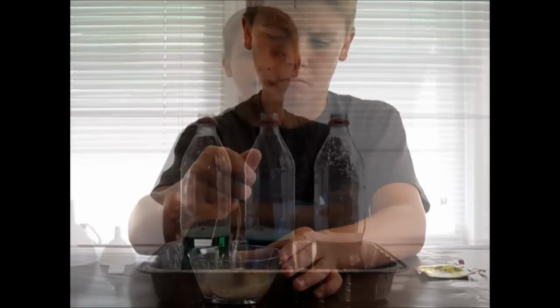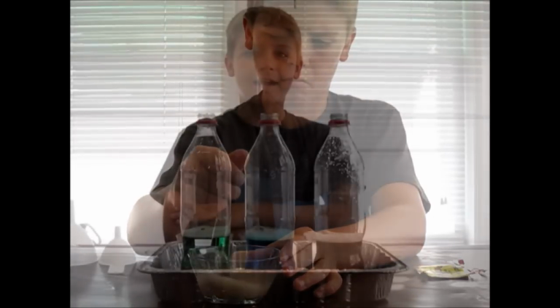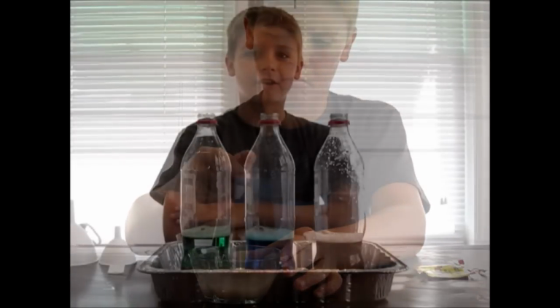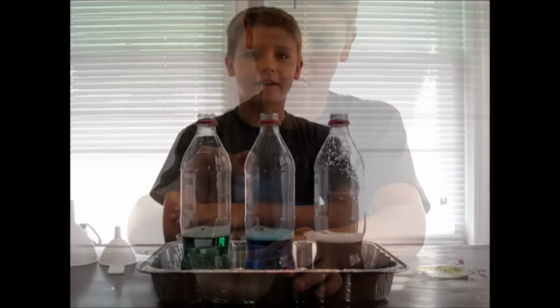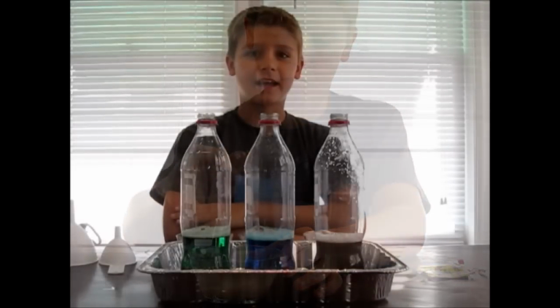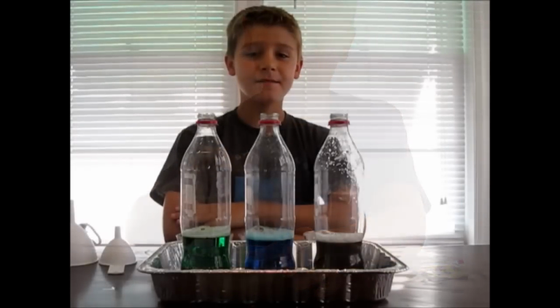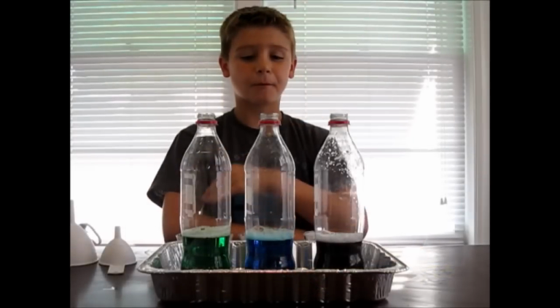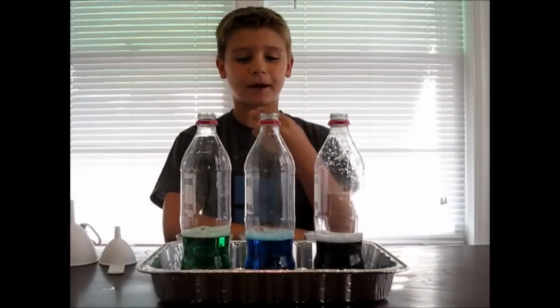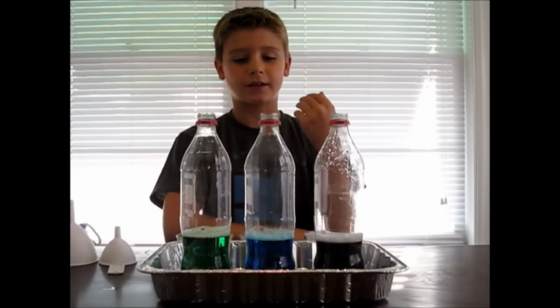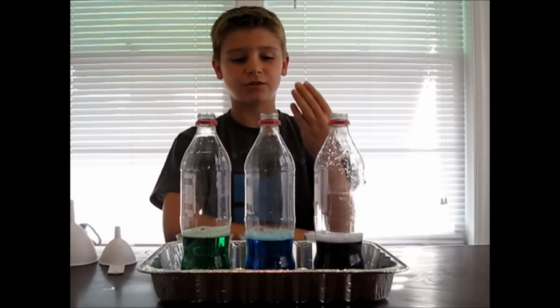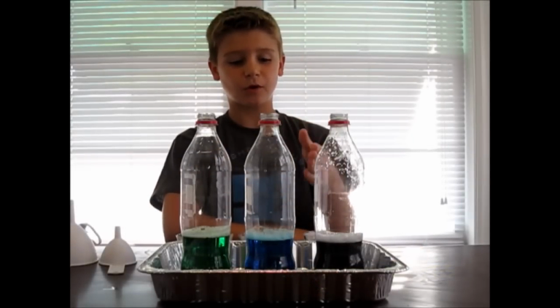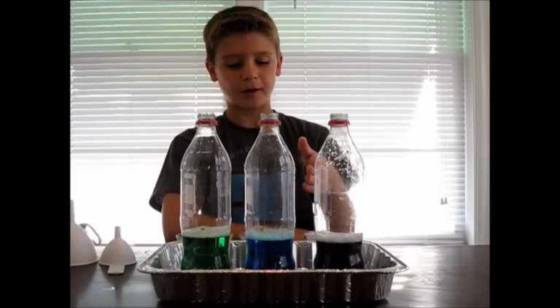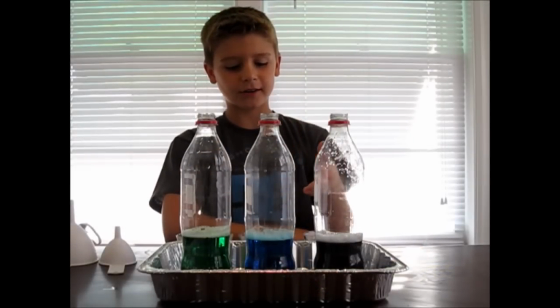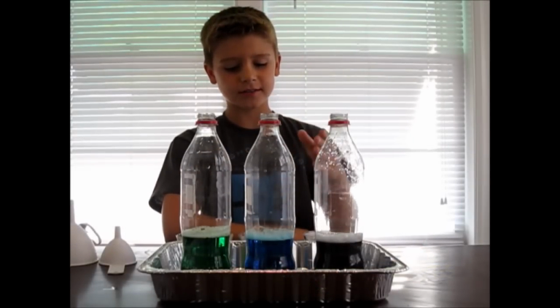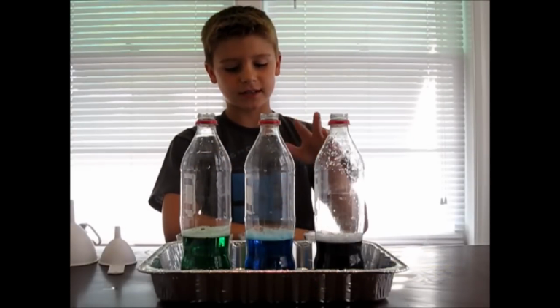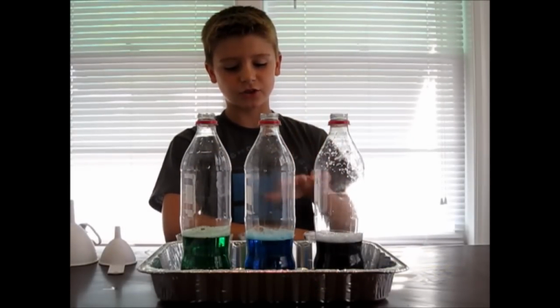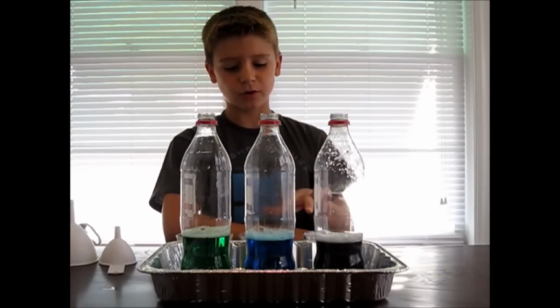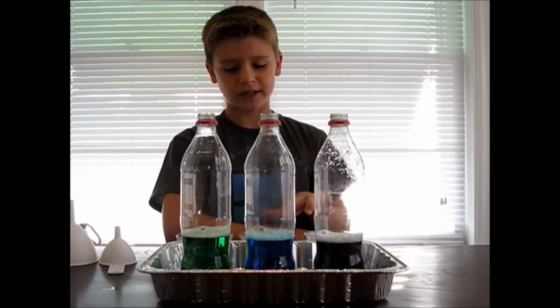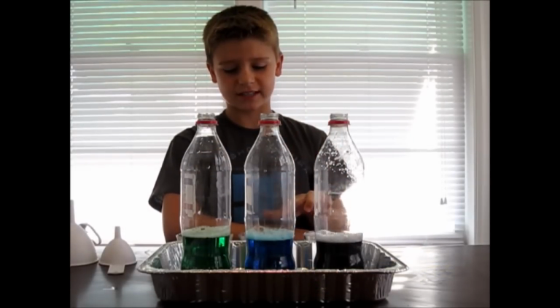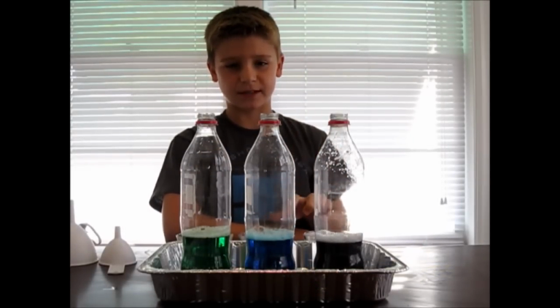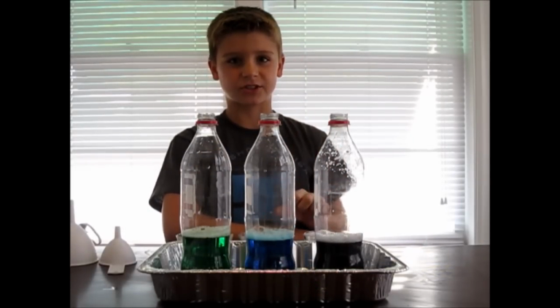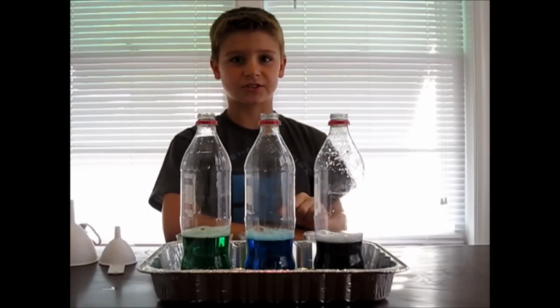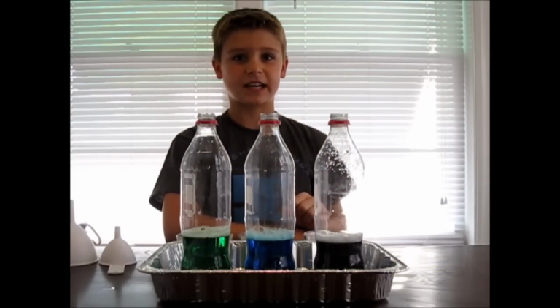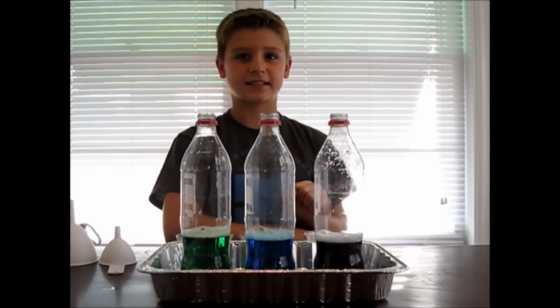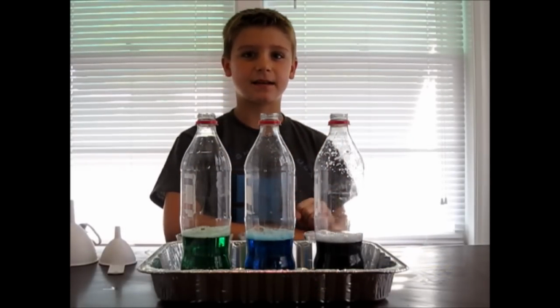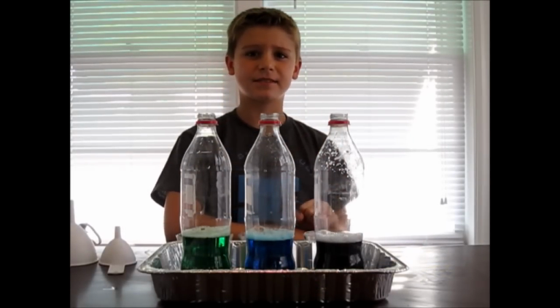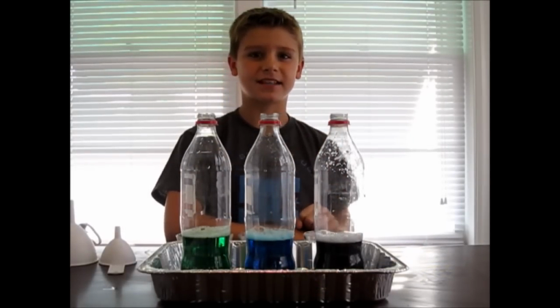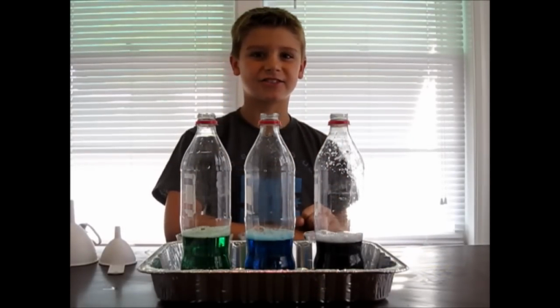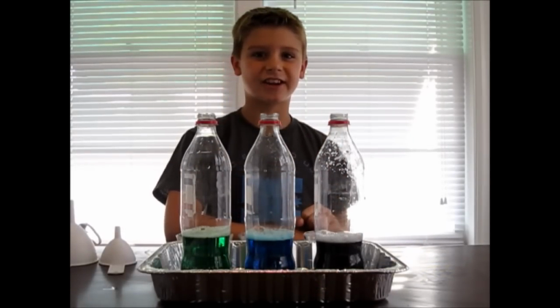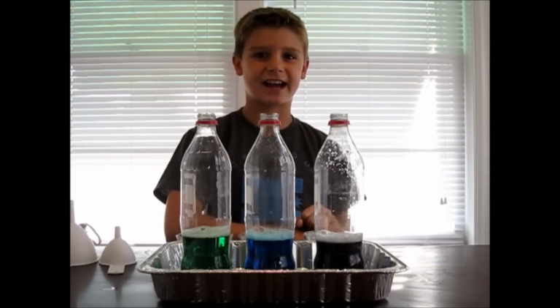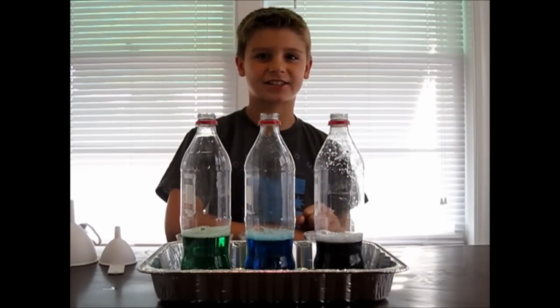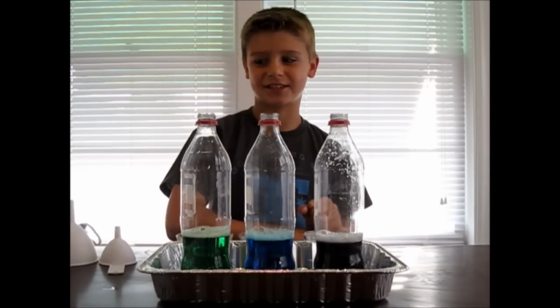I've gone ahead and prepared two more bottles and two more yeast mixtures, and it's time to see the reaction.